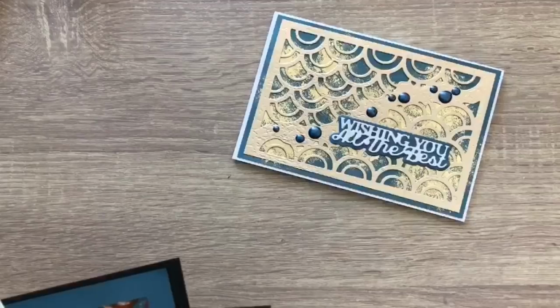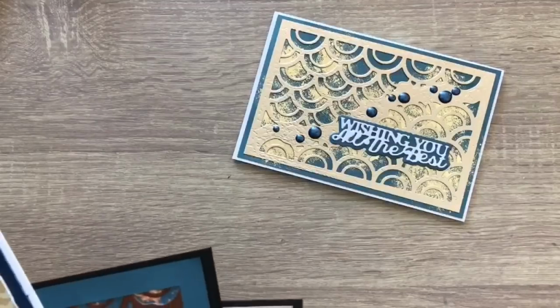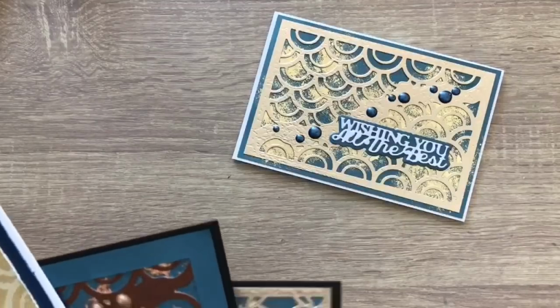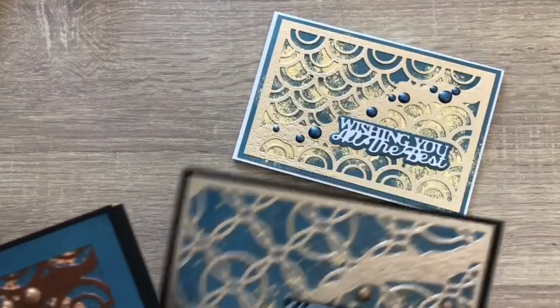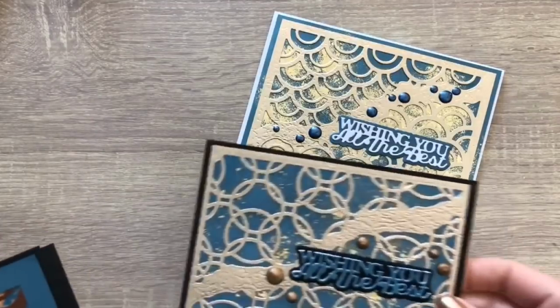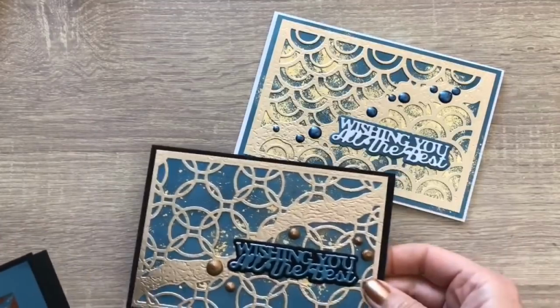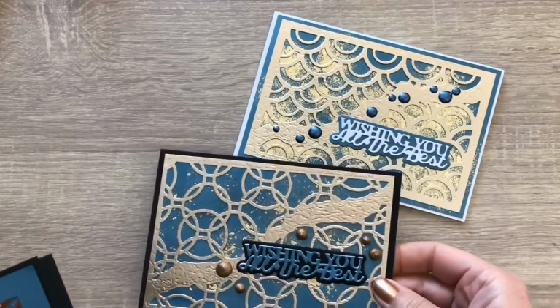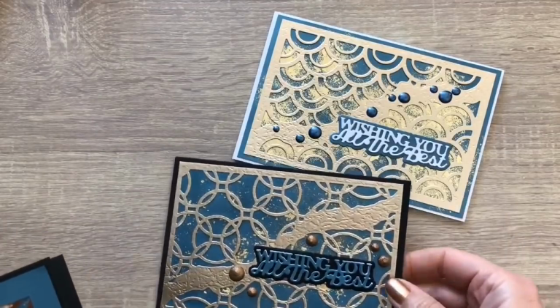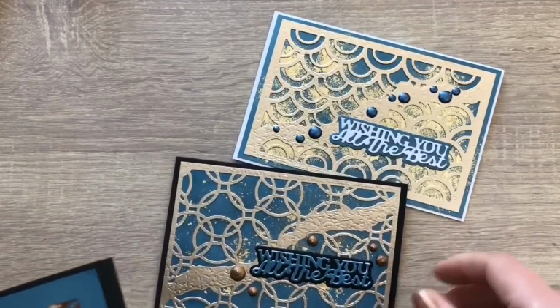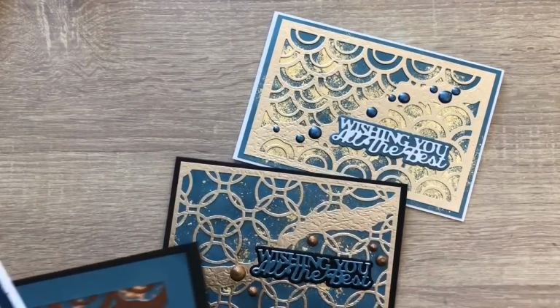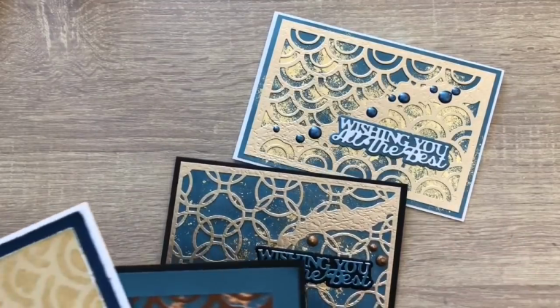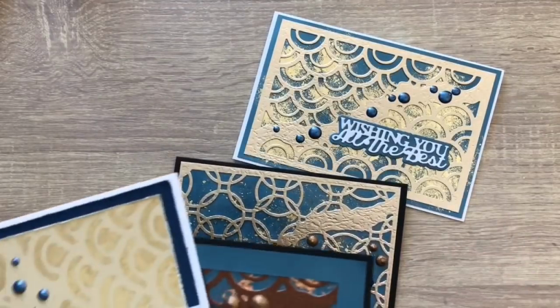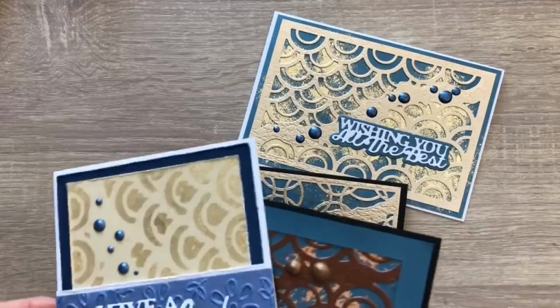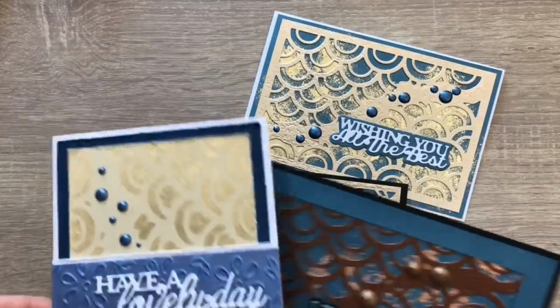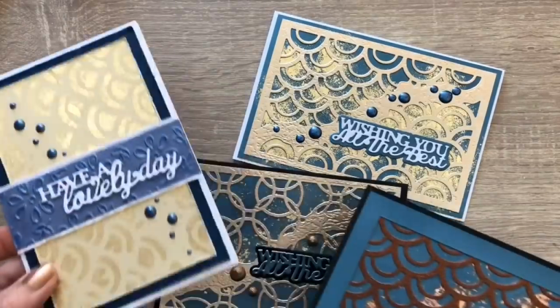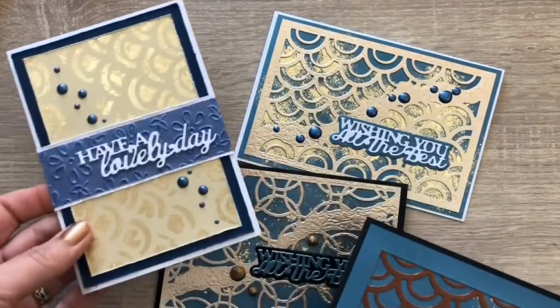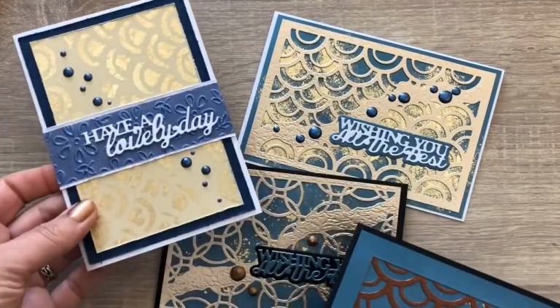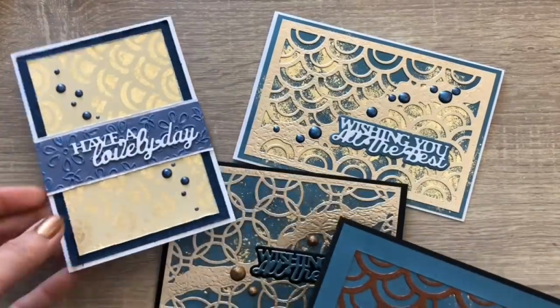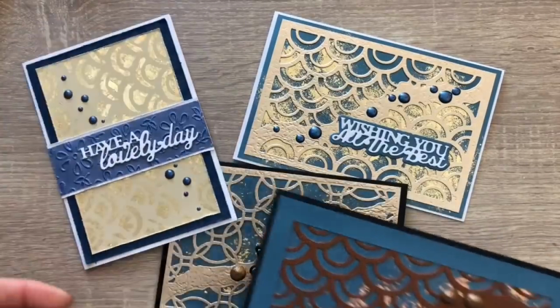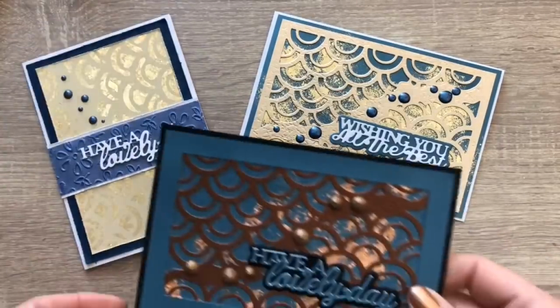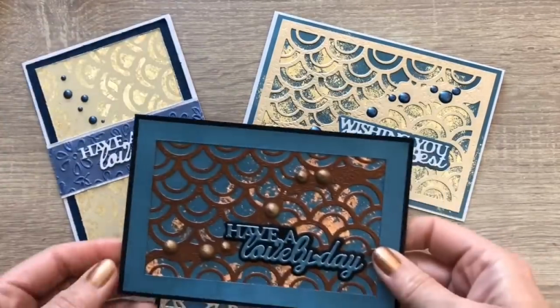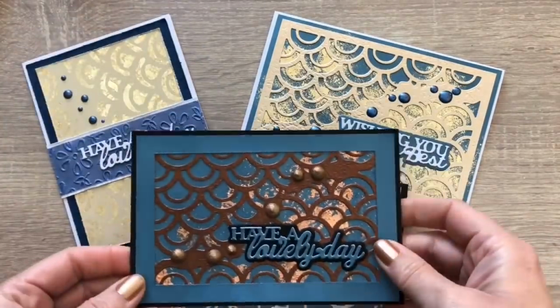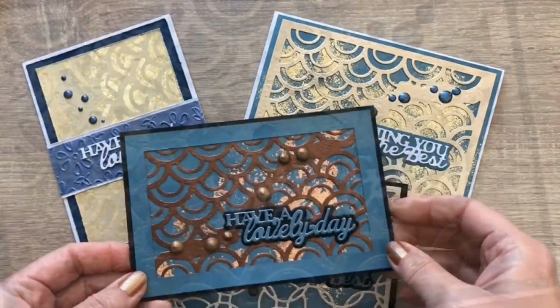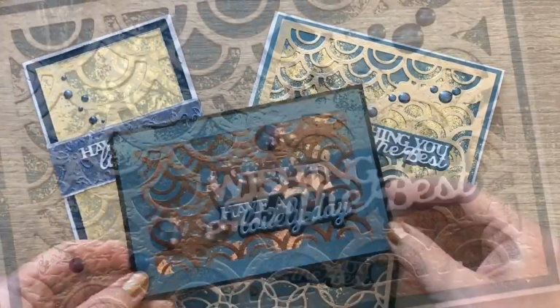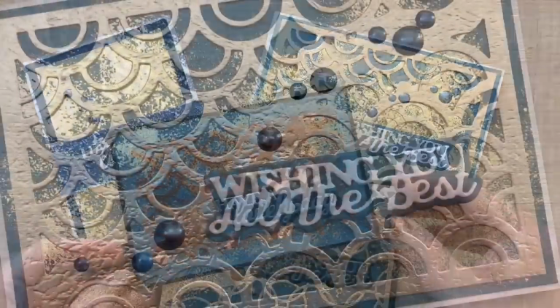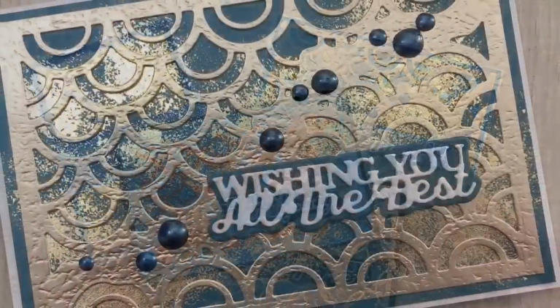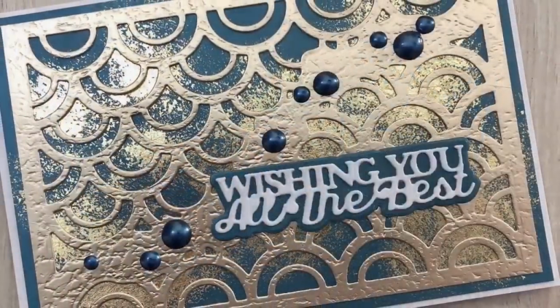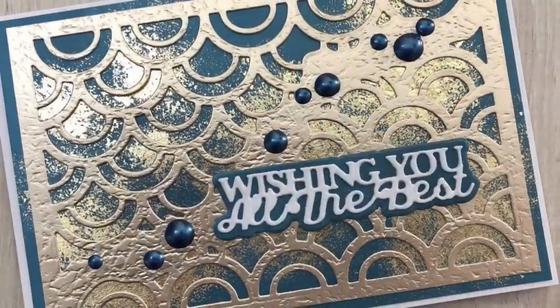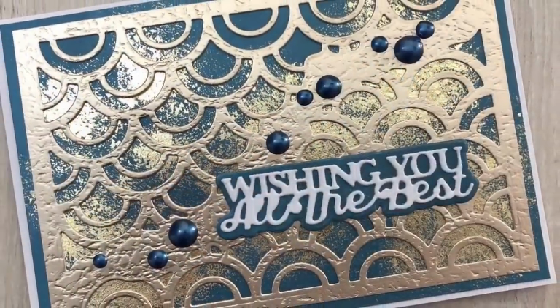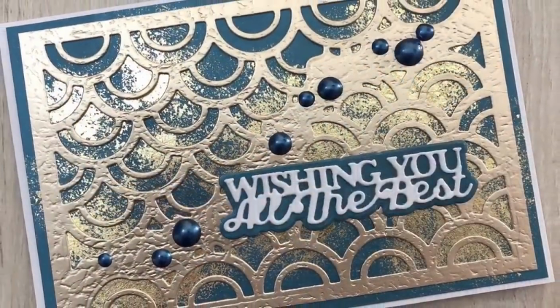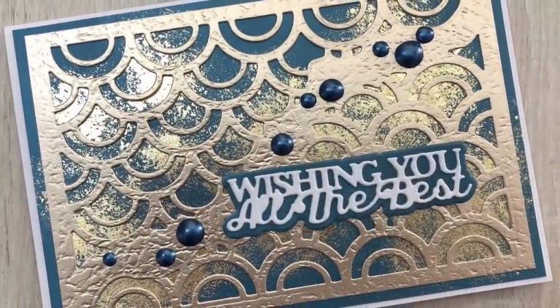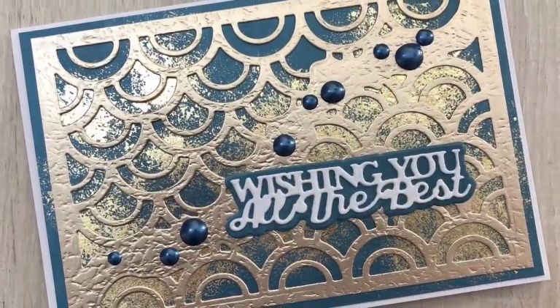I hope you liked the video. Don't forget to like, share and subscribe, and make sure to keep on crafting!